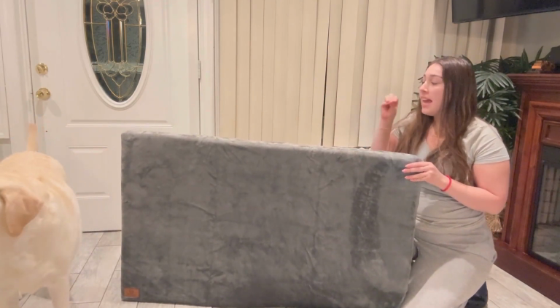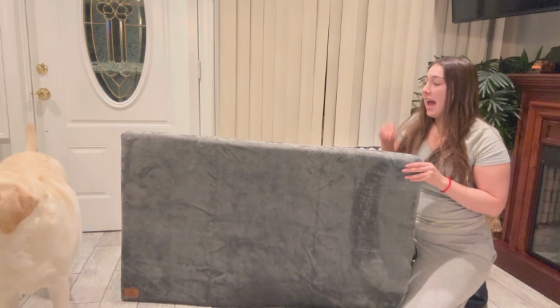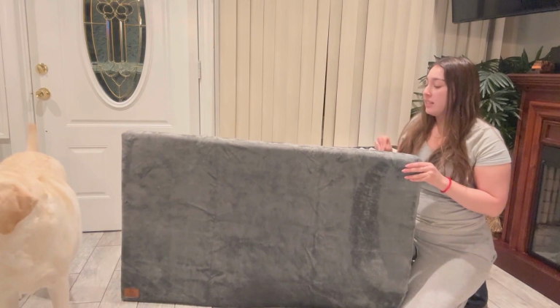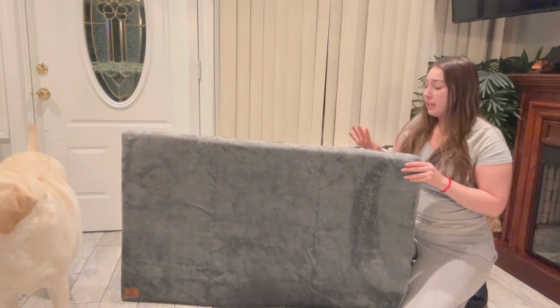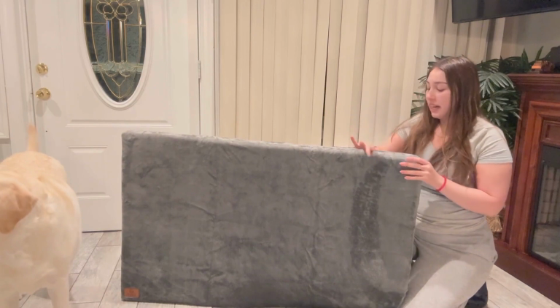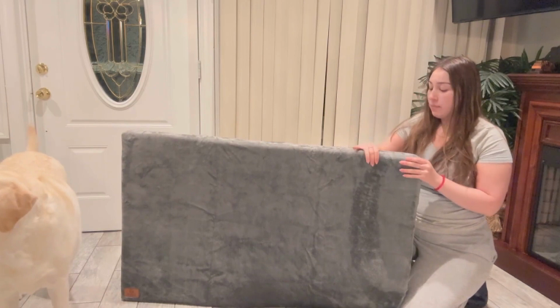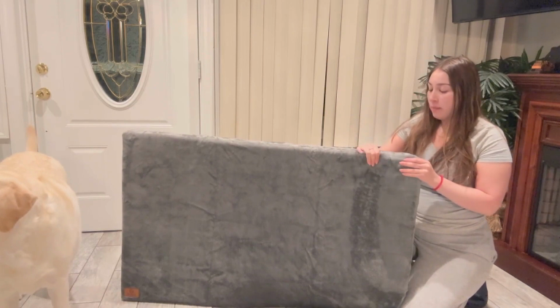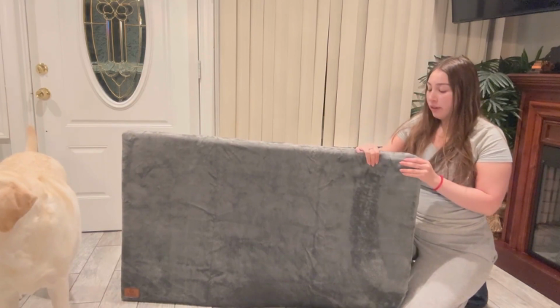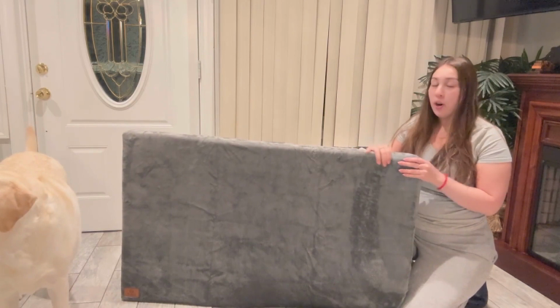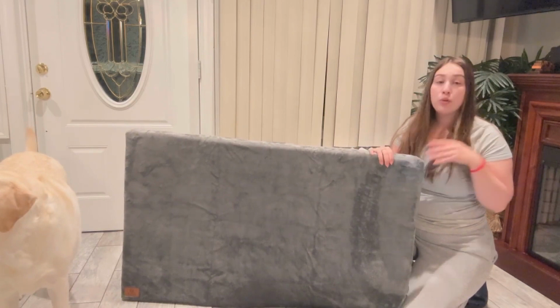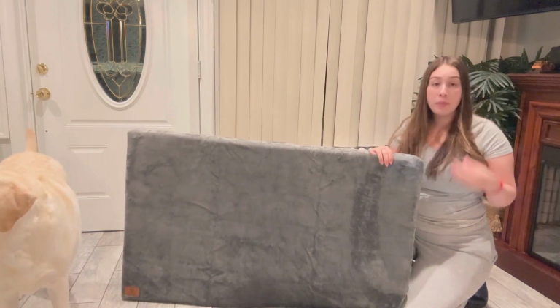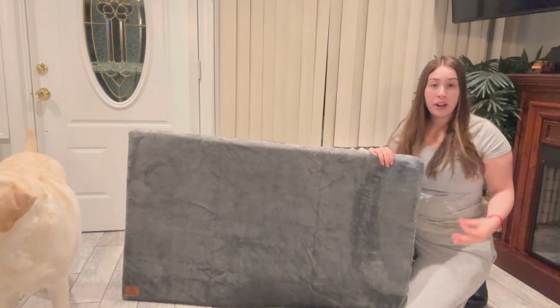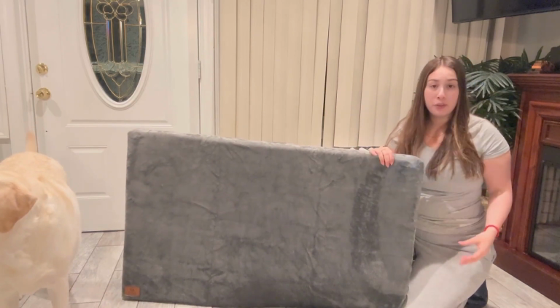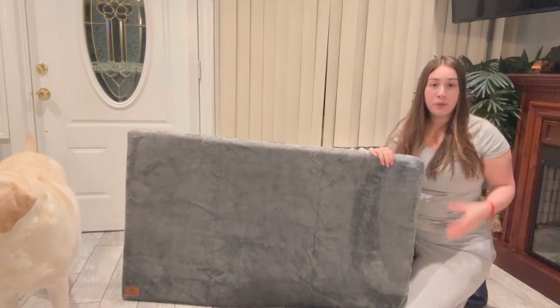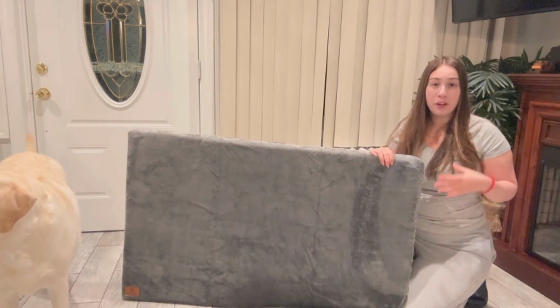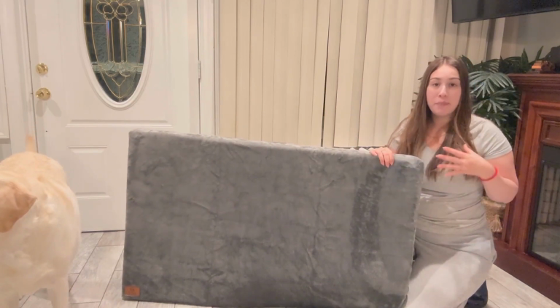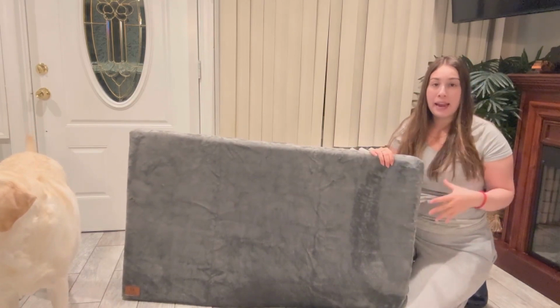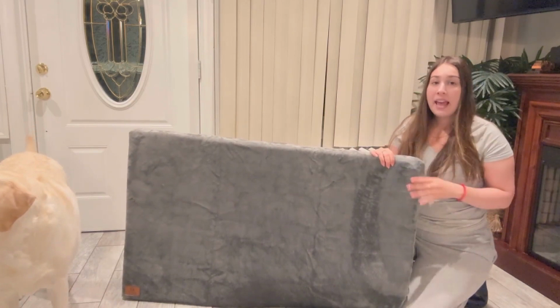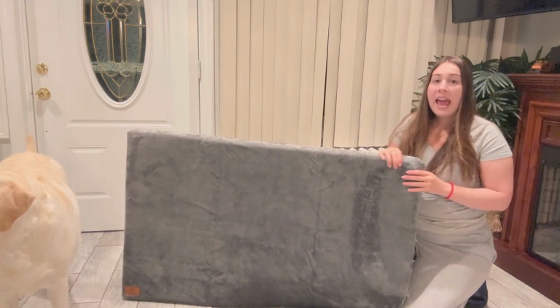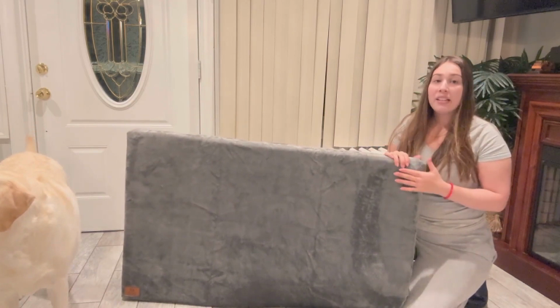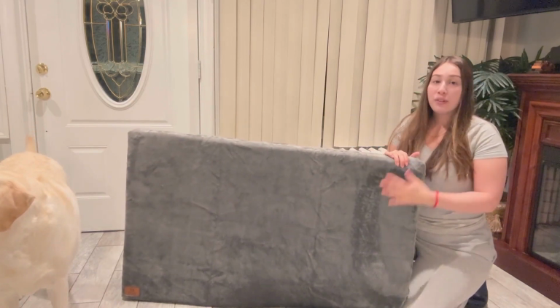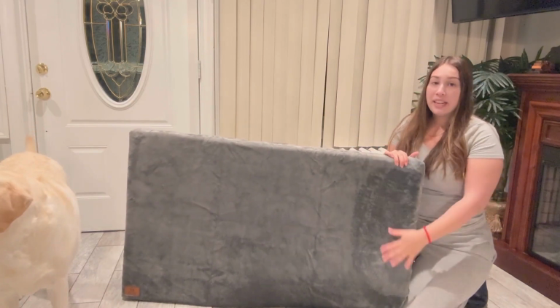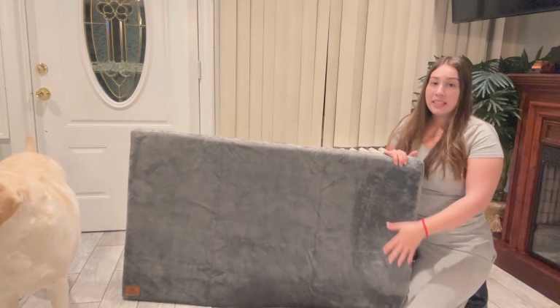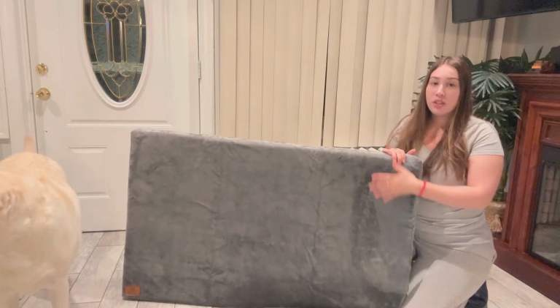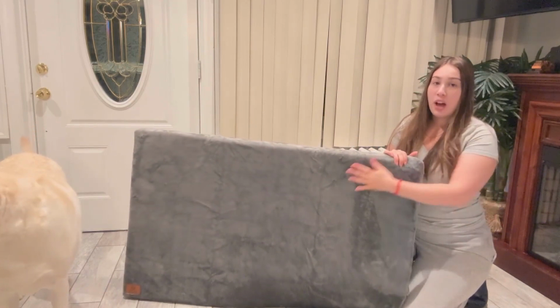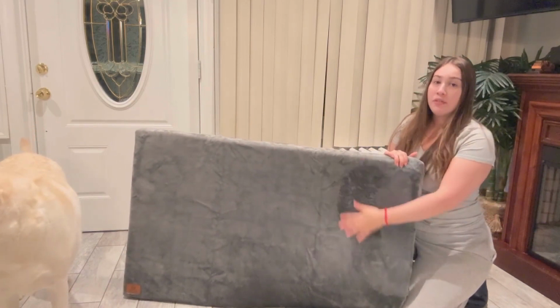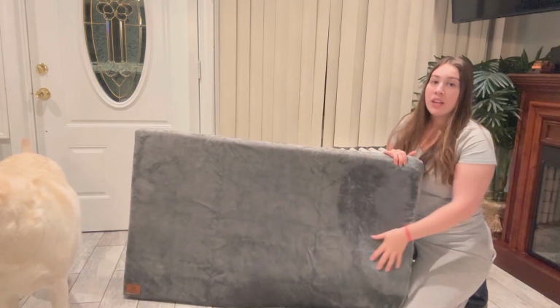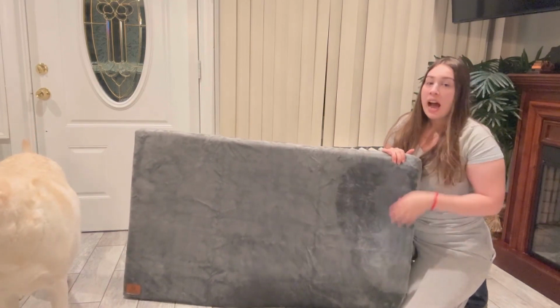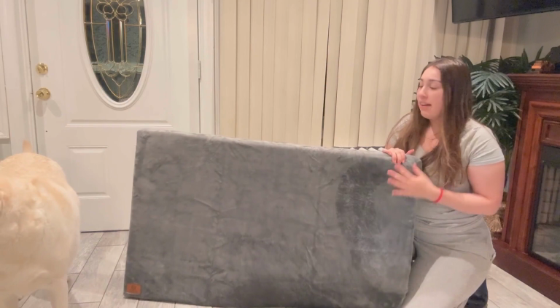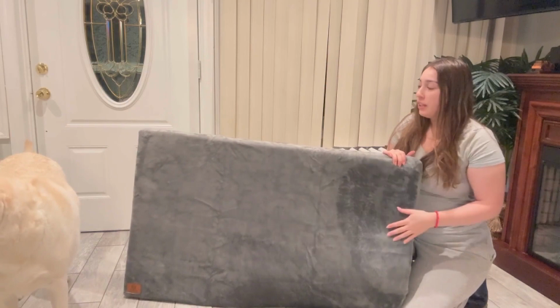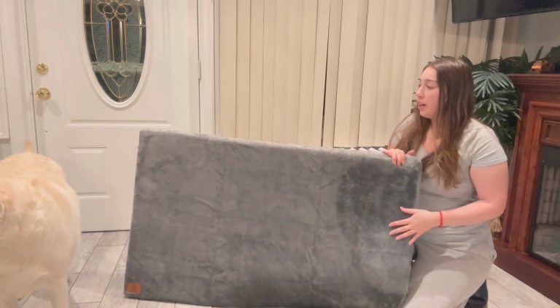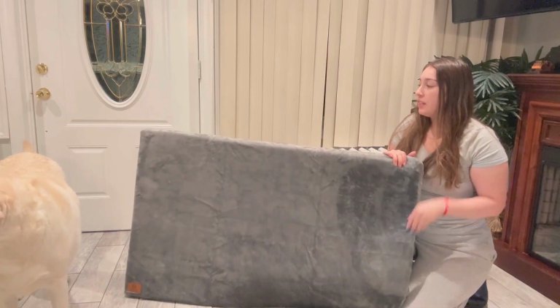It has a really nice memory foam, super comfortable for your pet. And it's really nice and soft. I really love this.